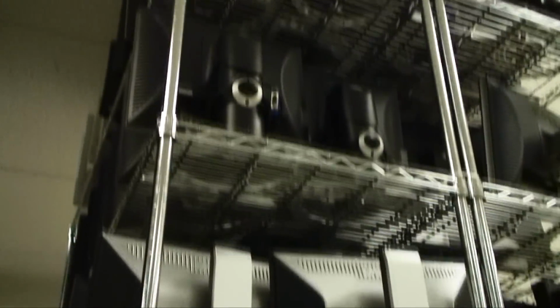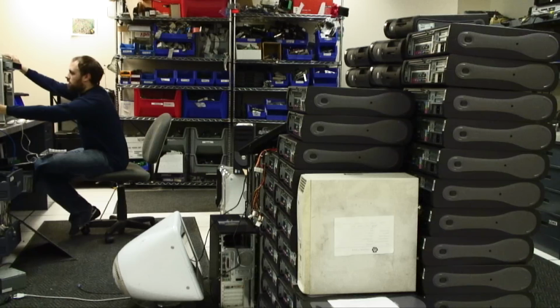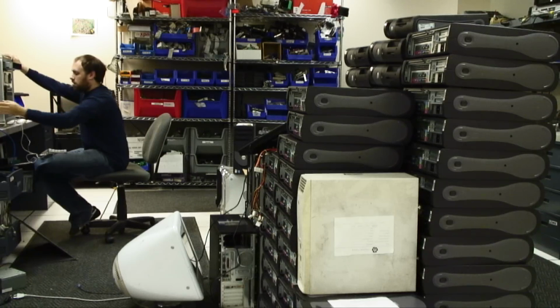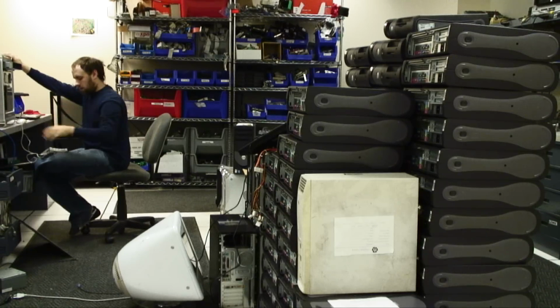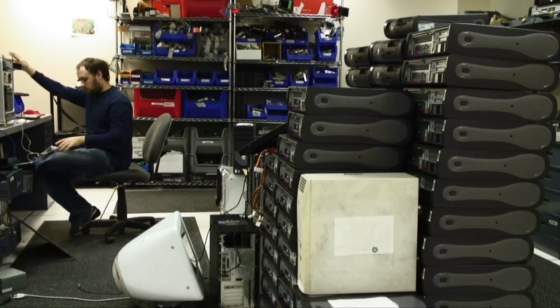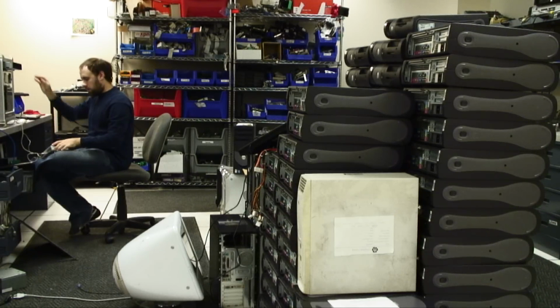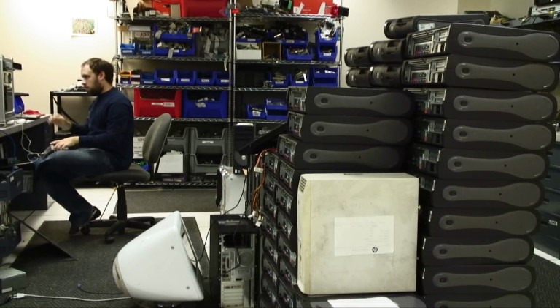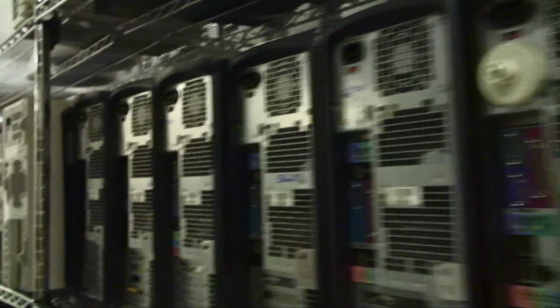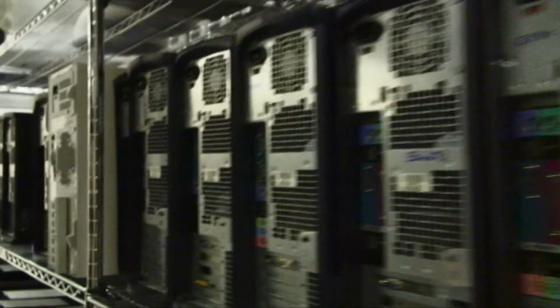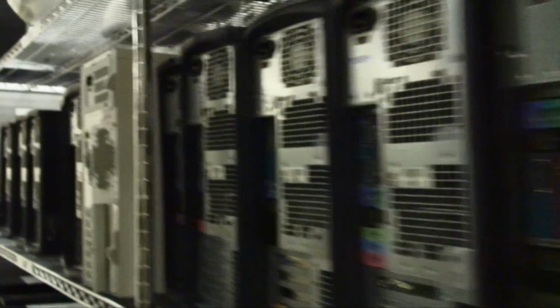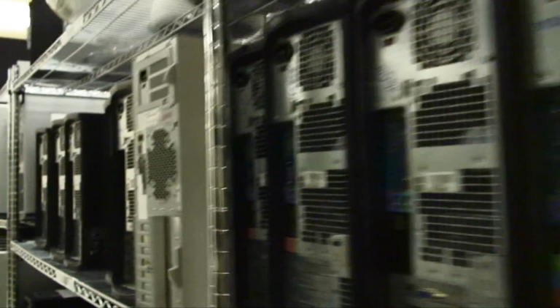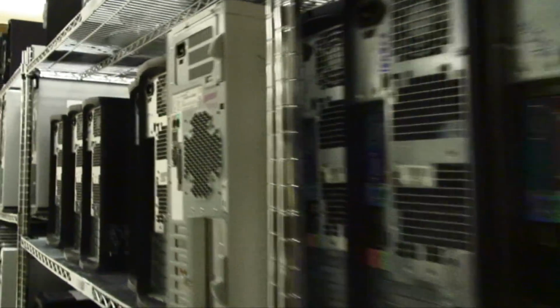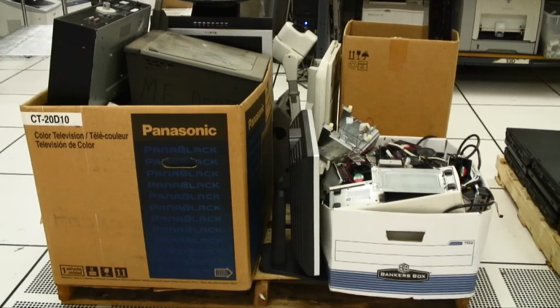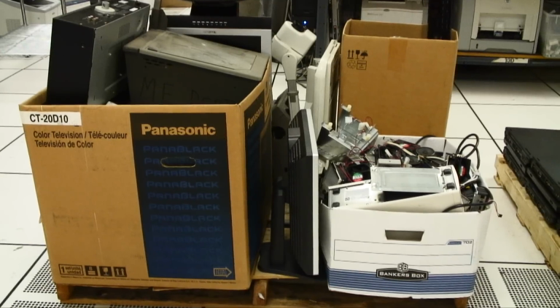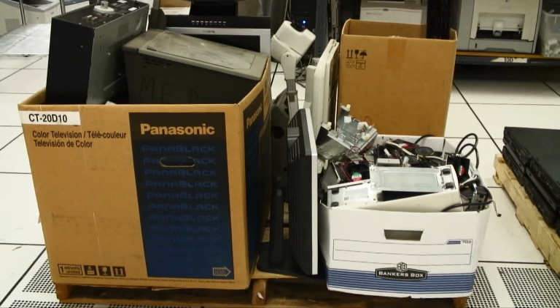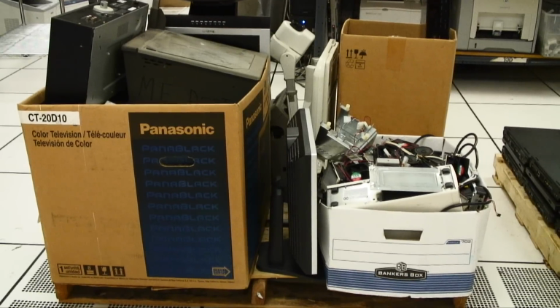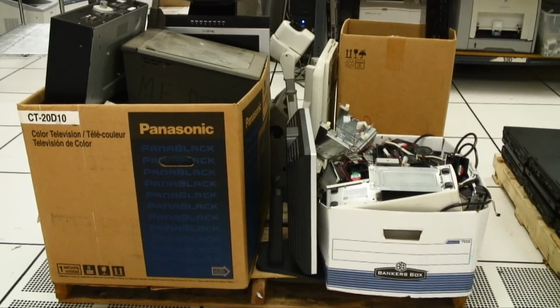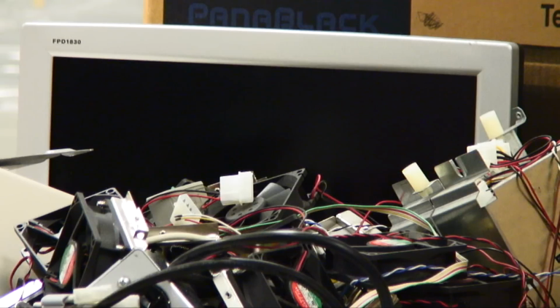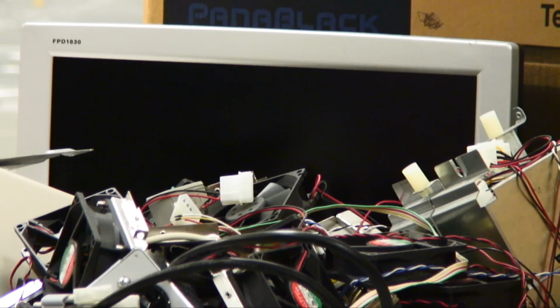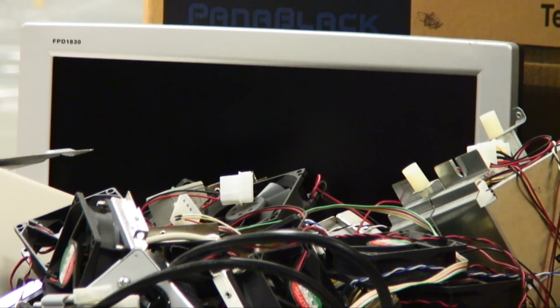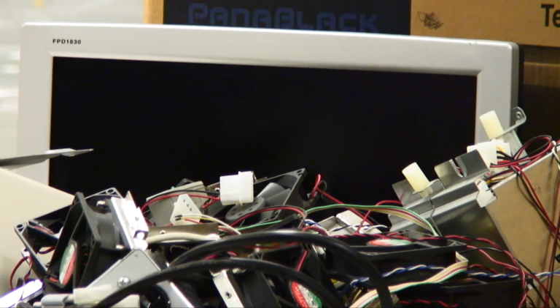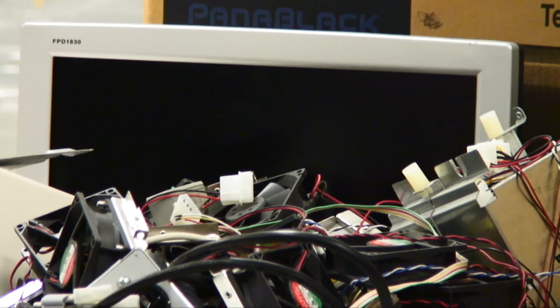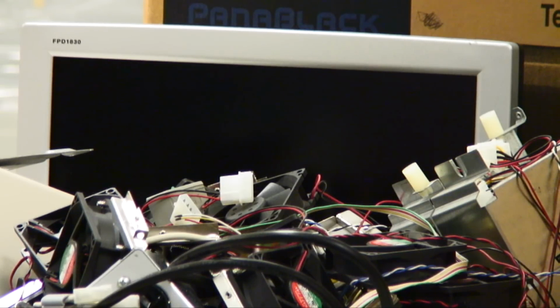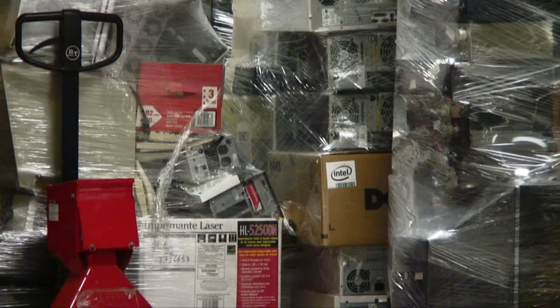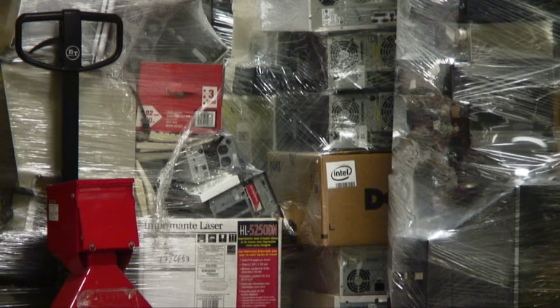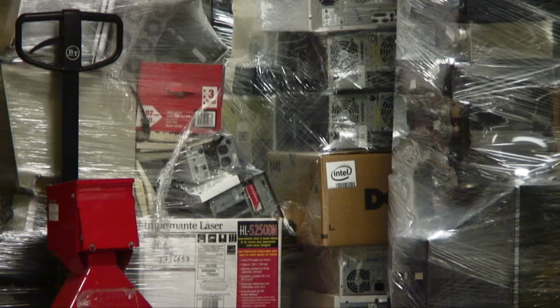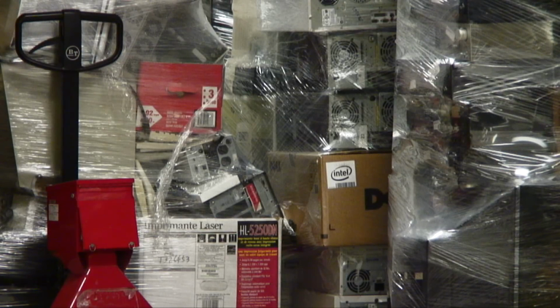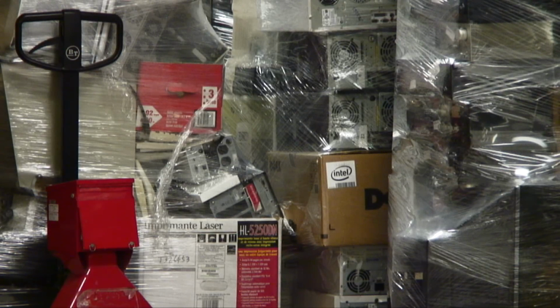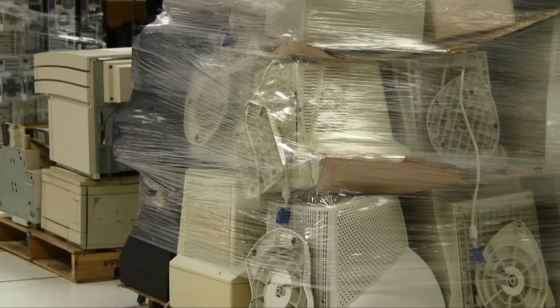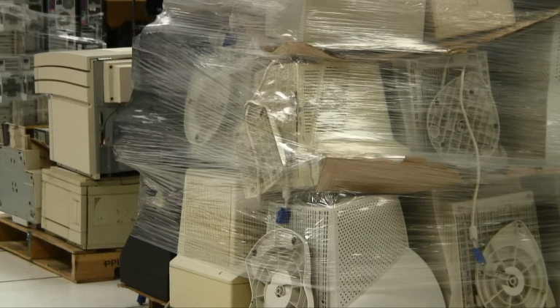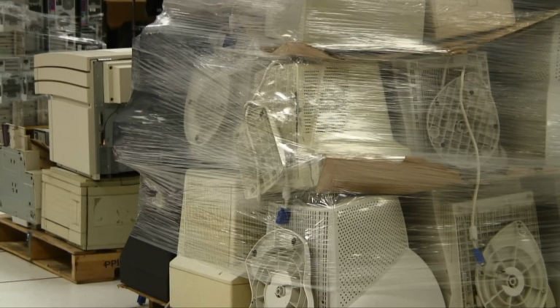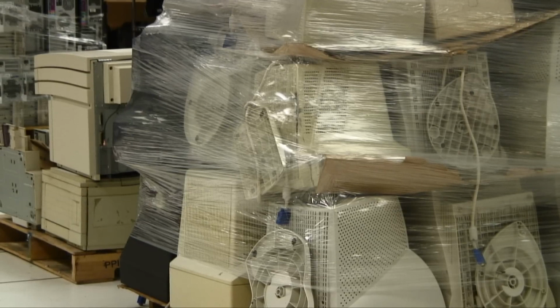Nearly 27,000 have been deemed broken, outdated, or no longer usable by various Temple departments since 2003.